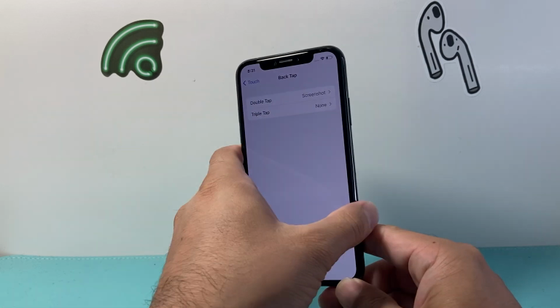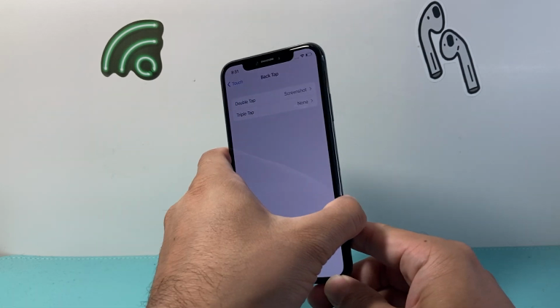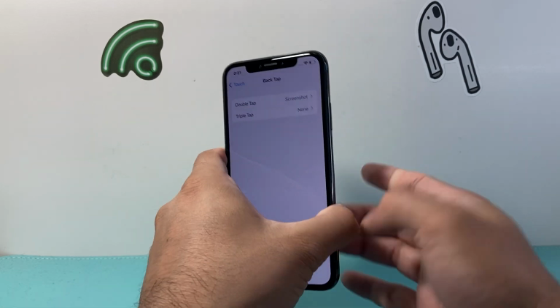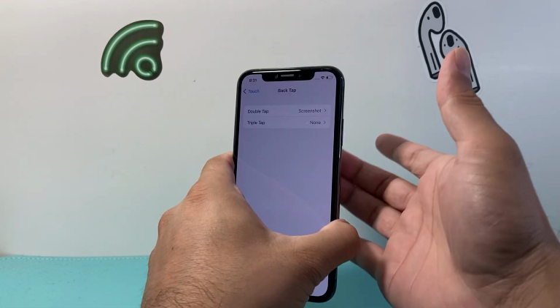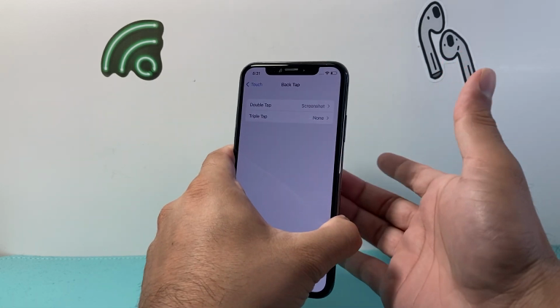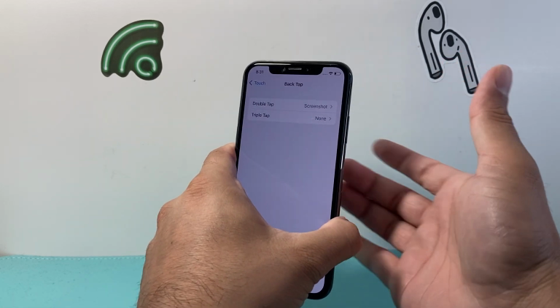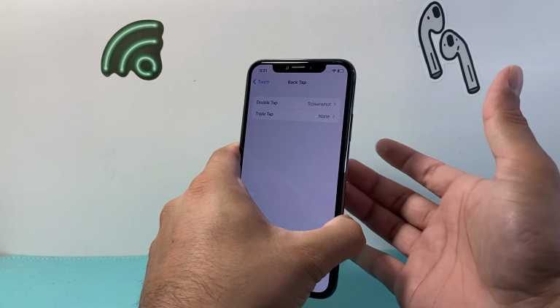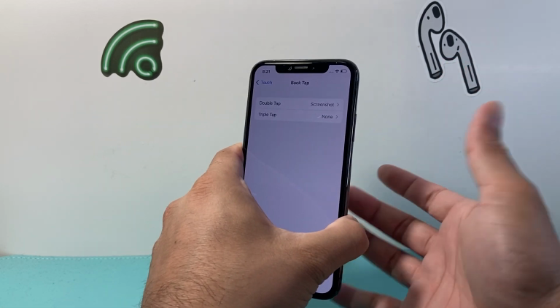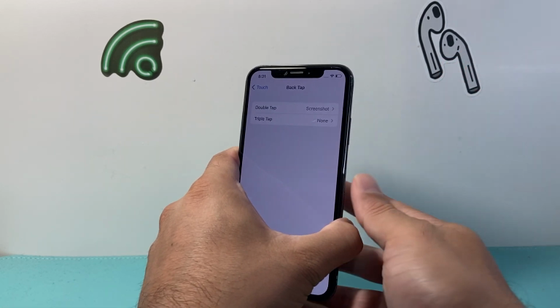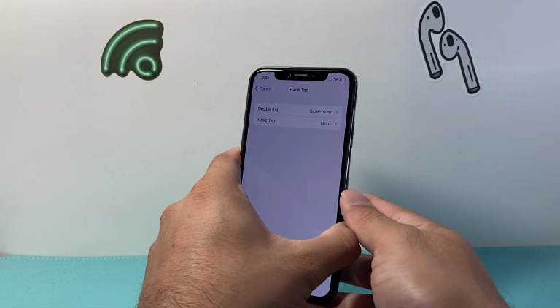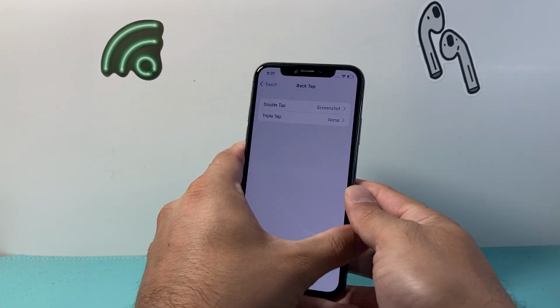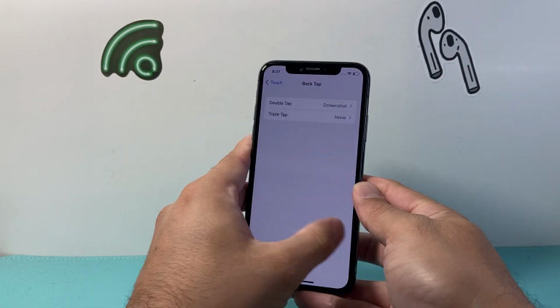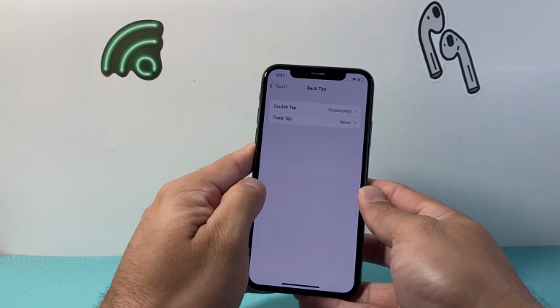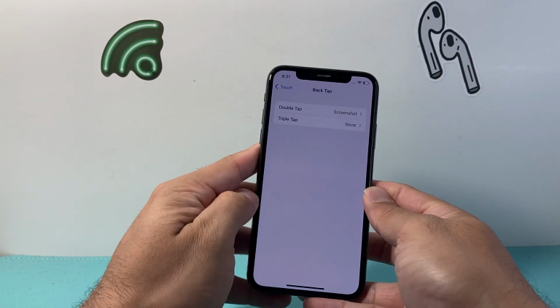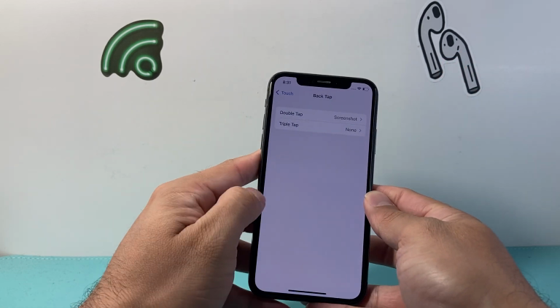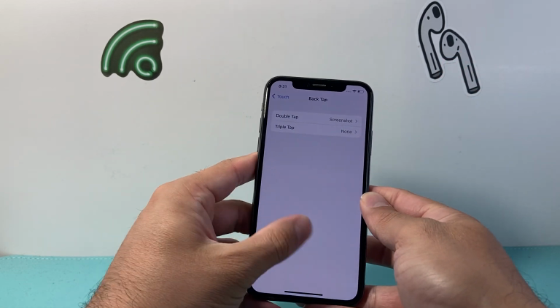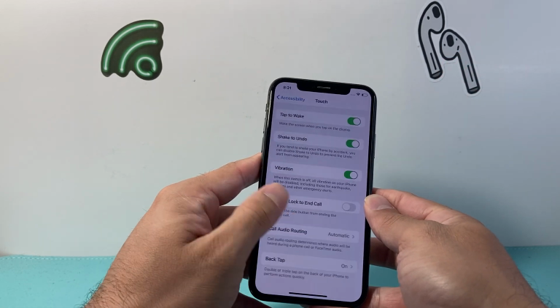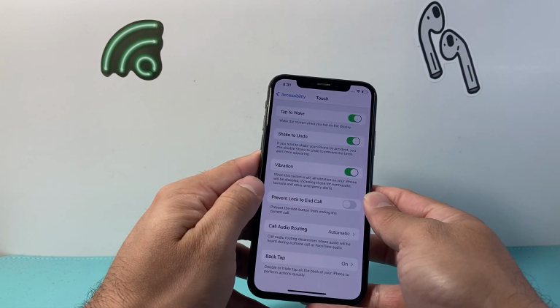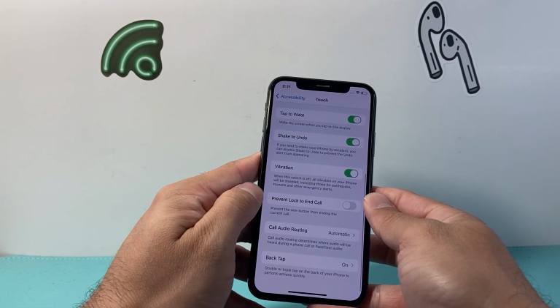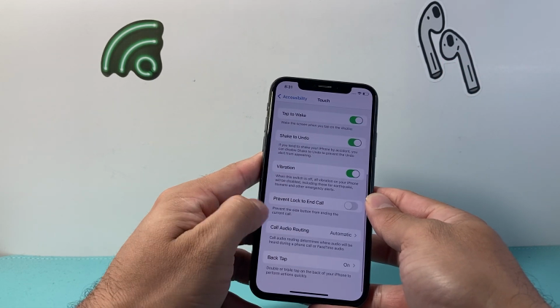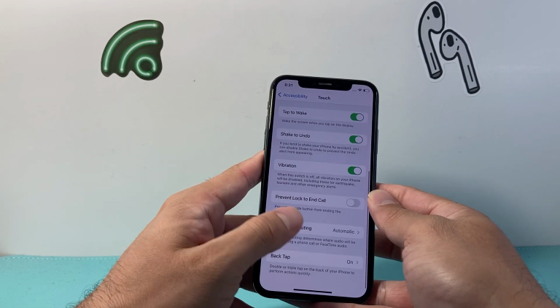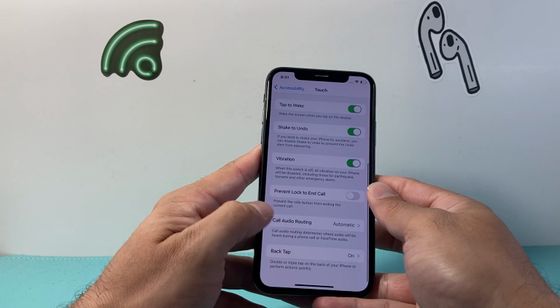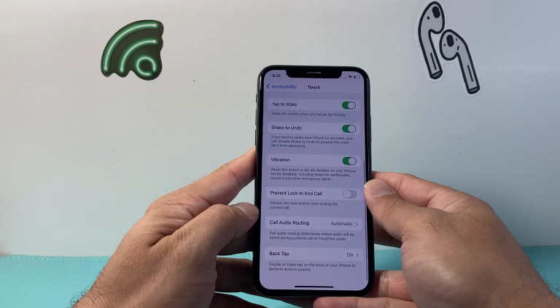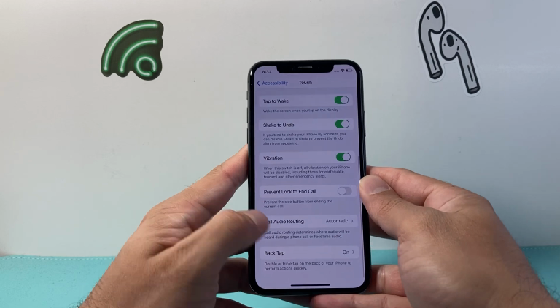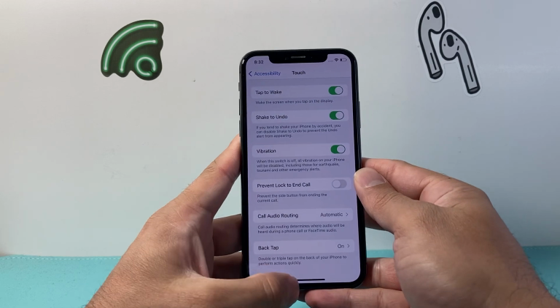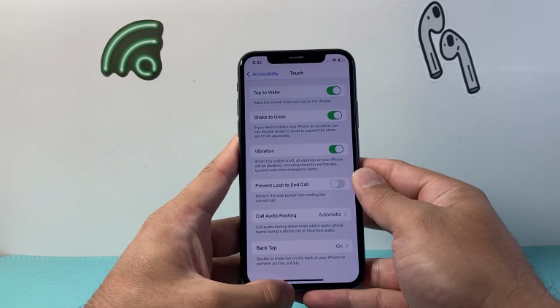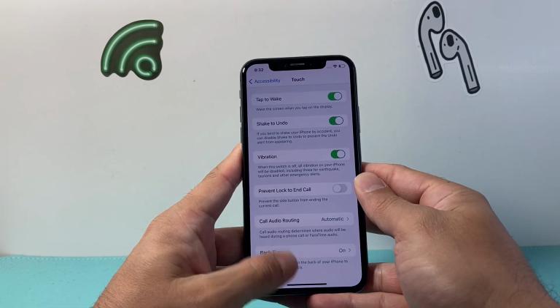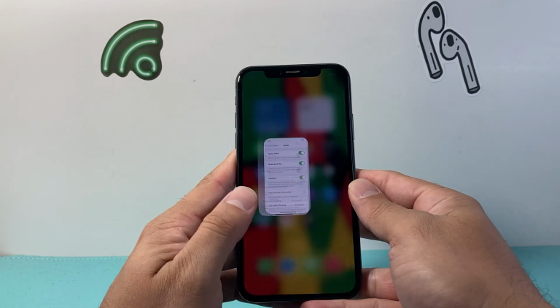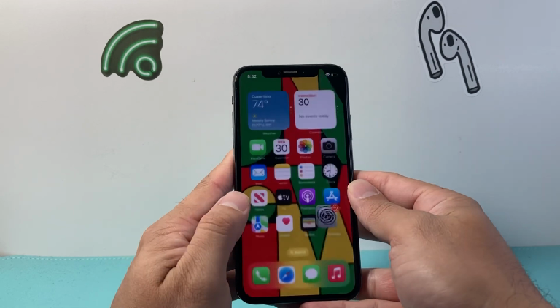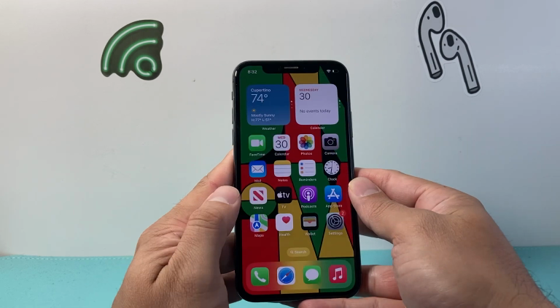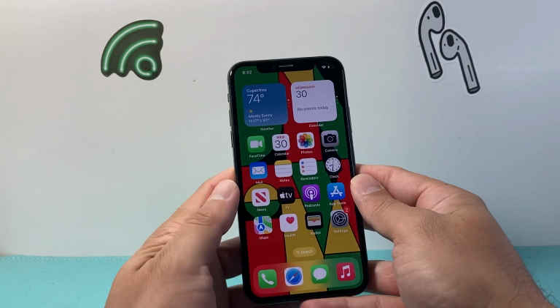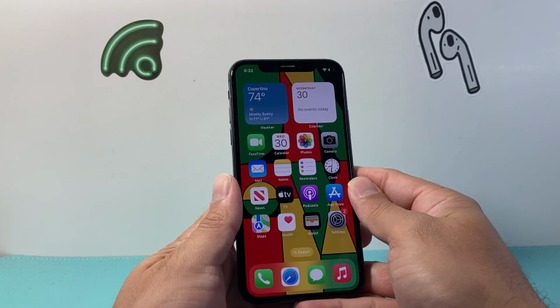It does take some practice to get the hang of it. As you can see here, sometimes it works and sometimes it doesn't work as great.